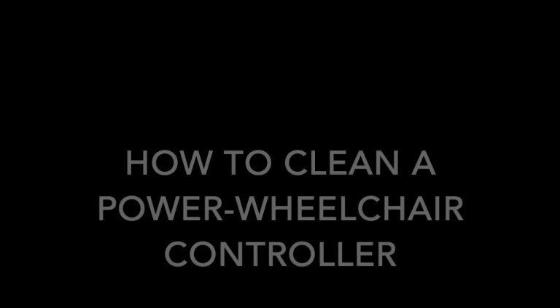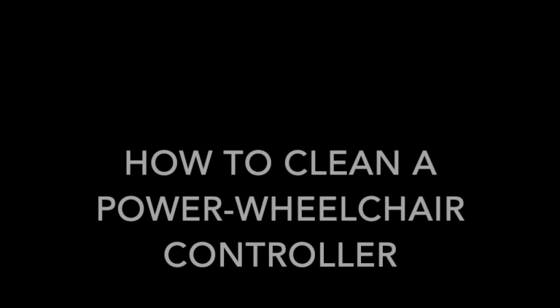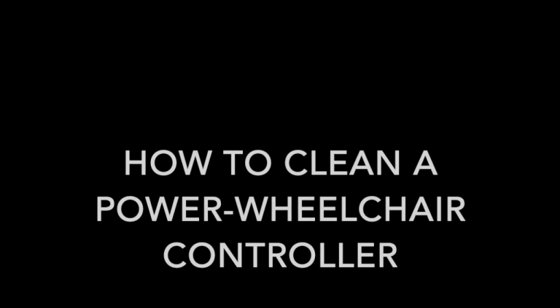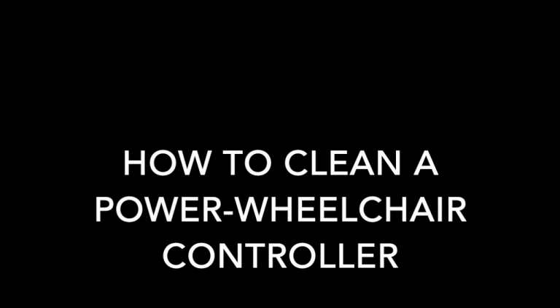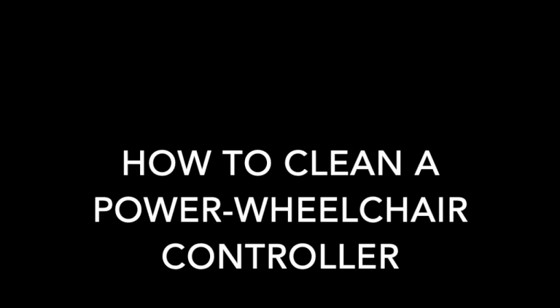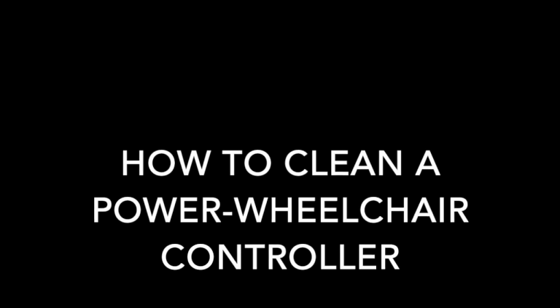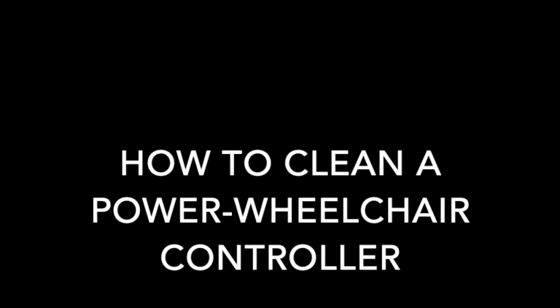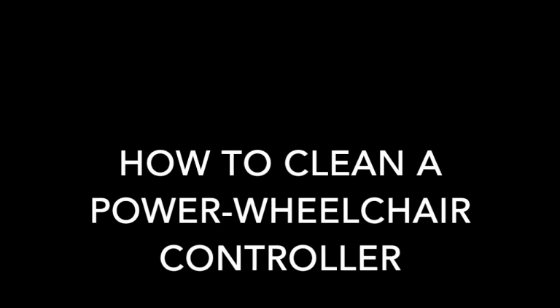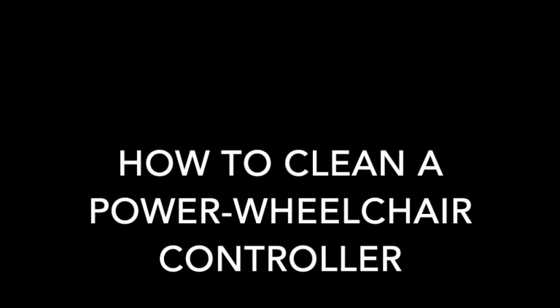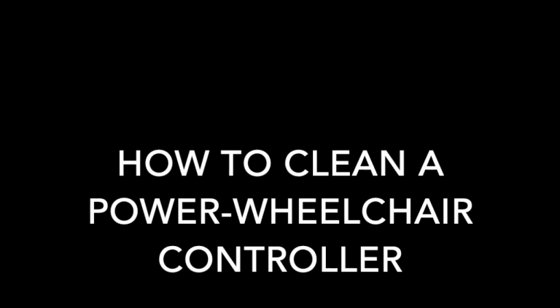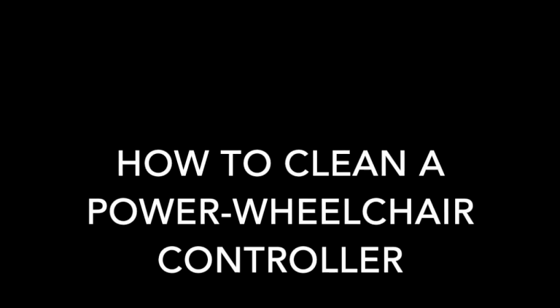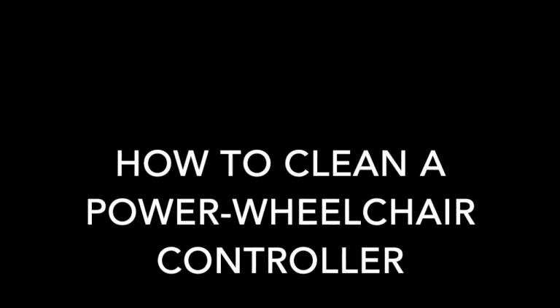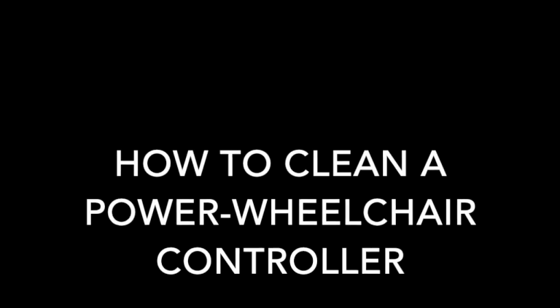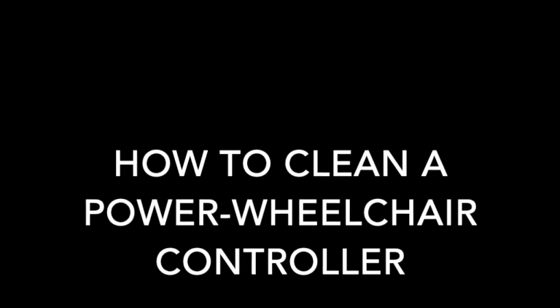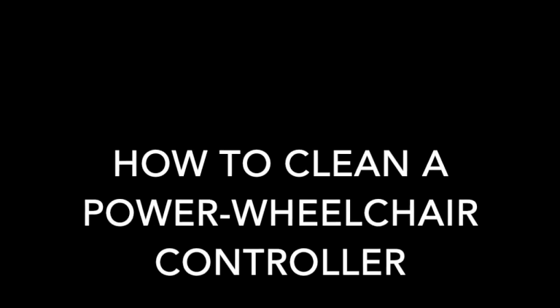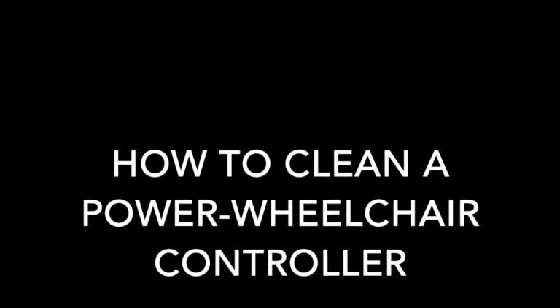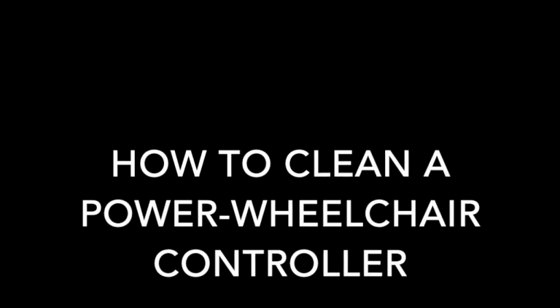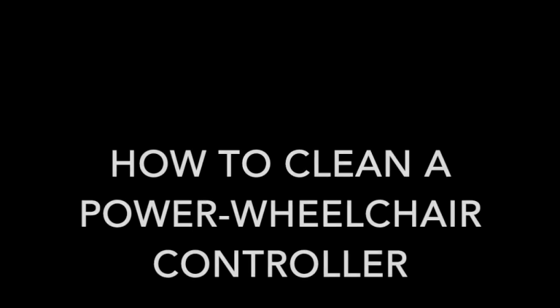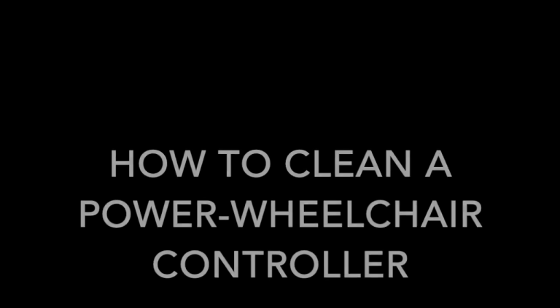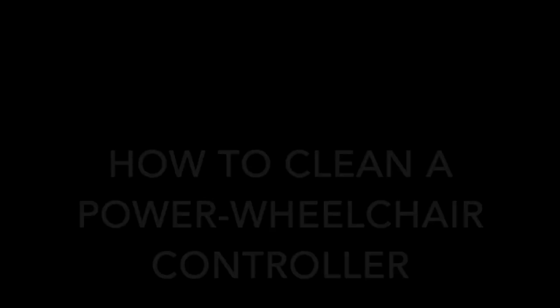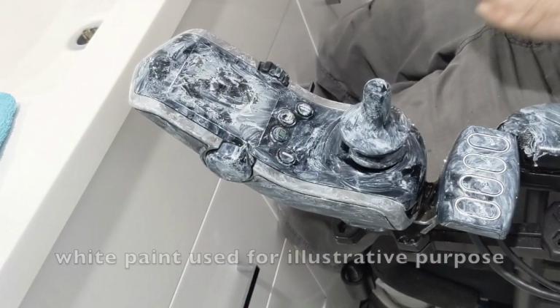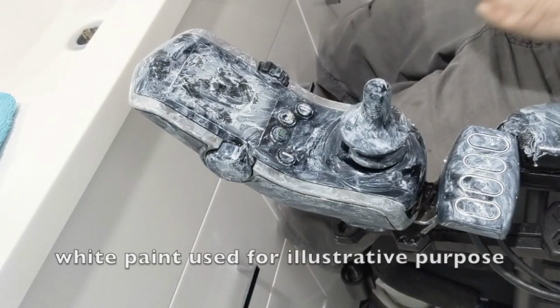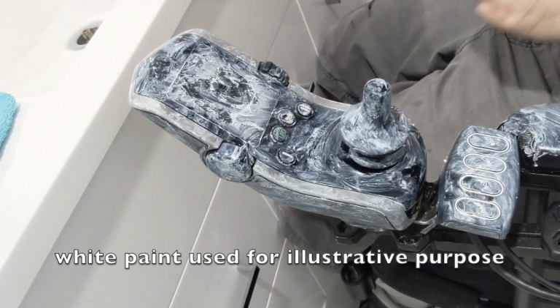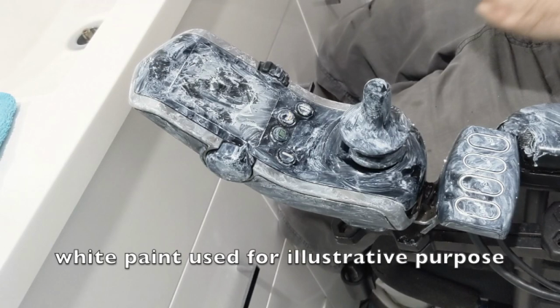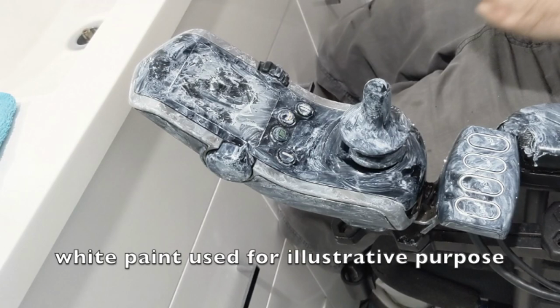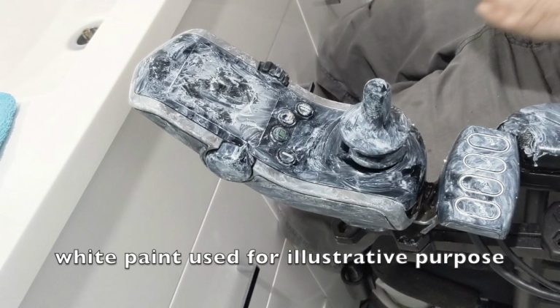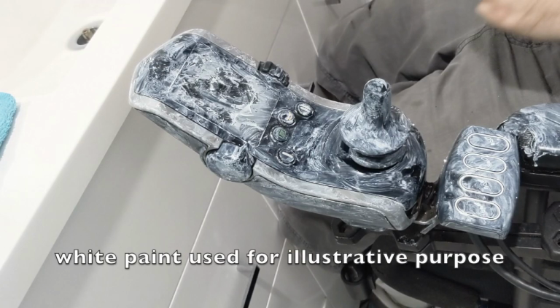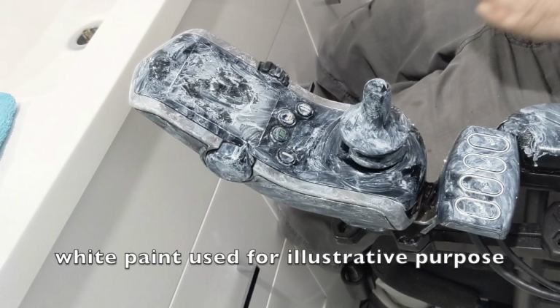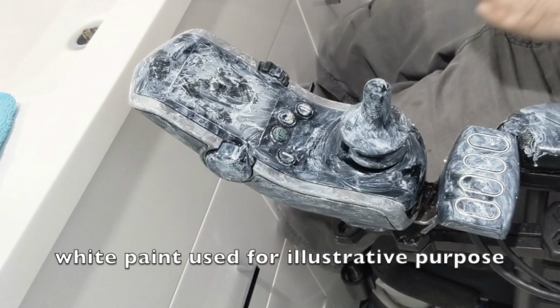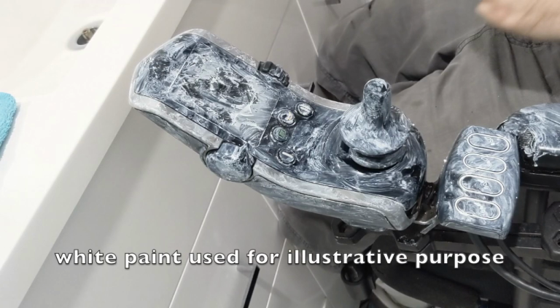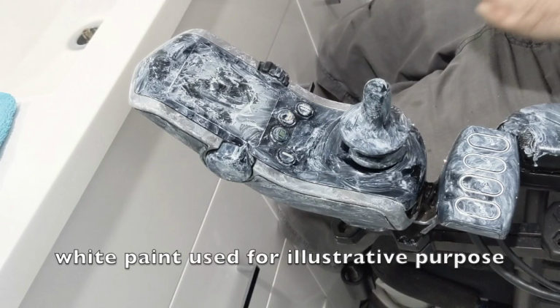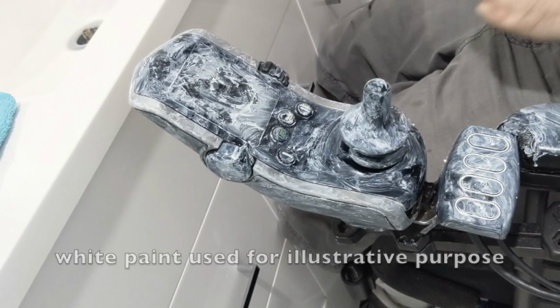How to clean a power wheelchair controller. Note: wipe paint used for illustrative purpose.